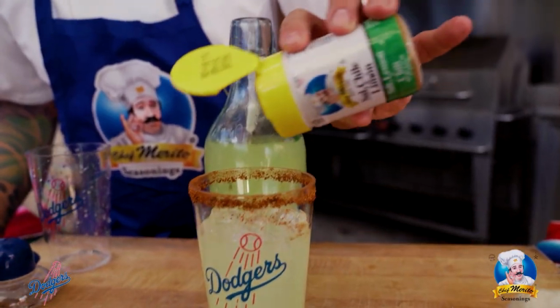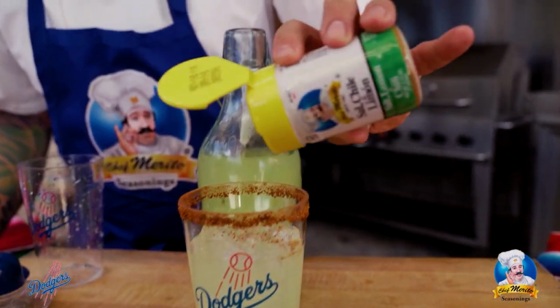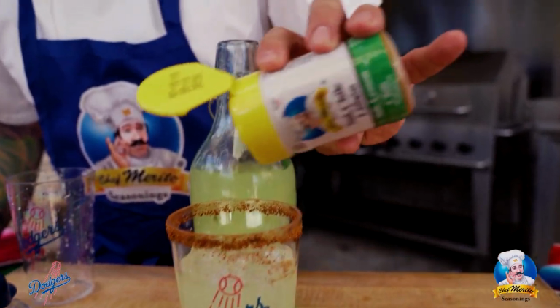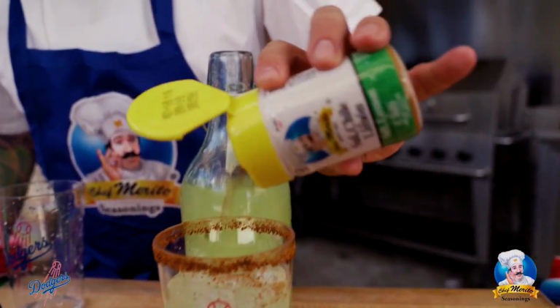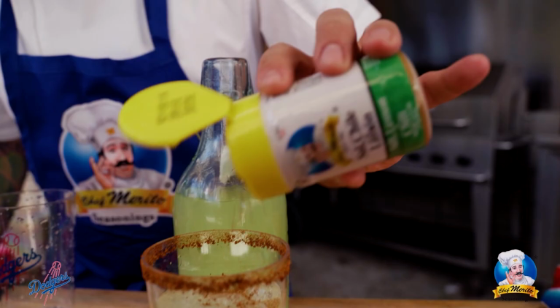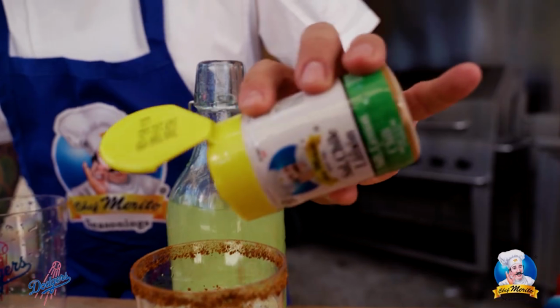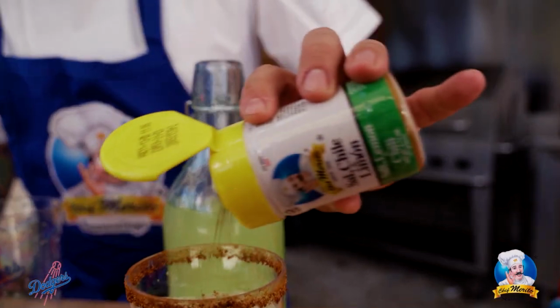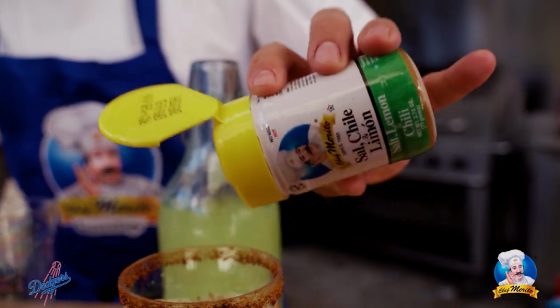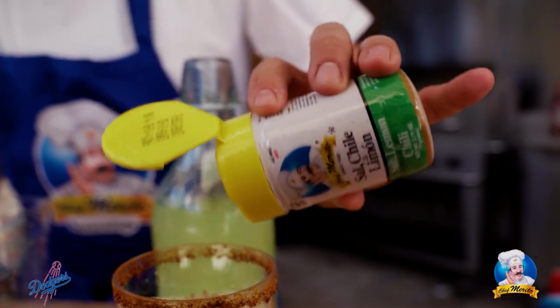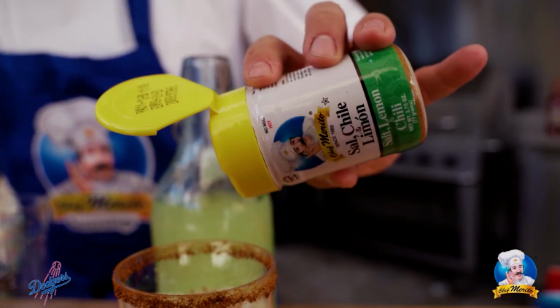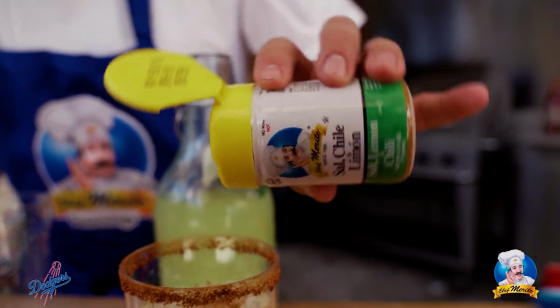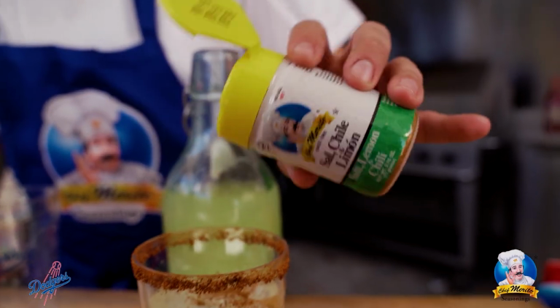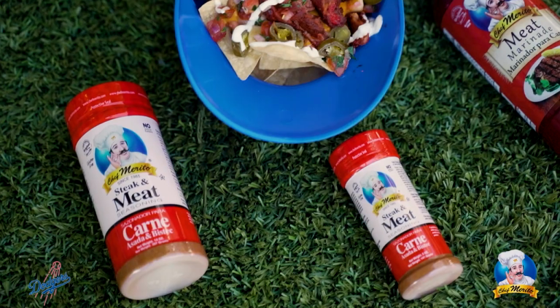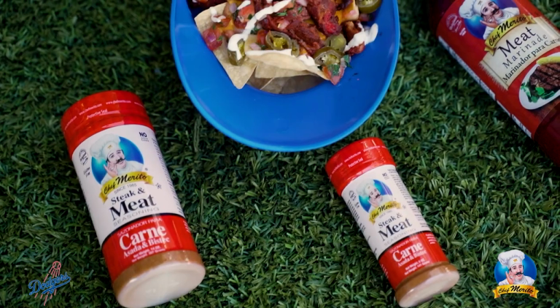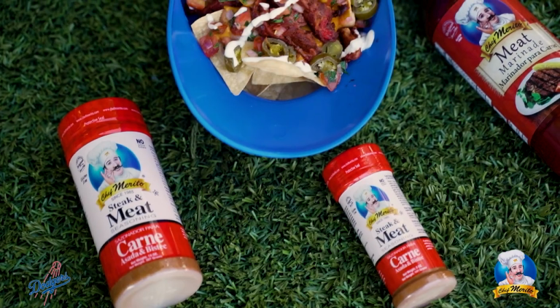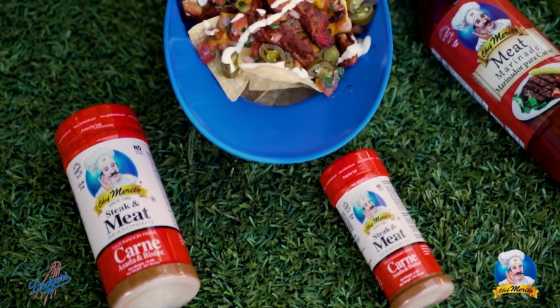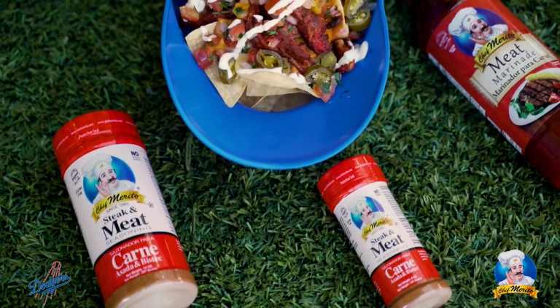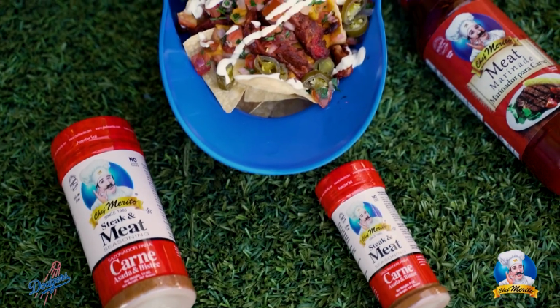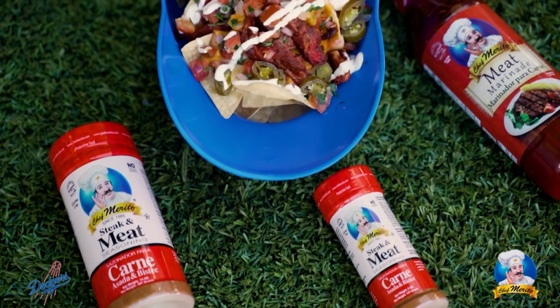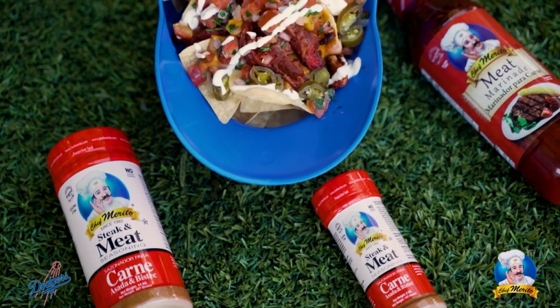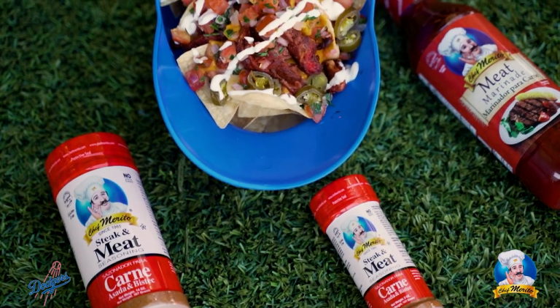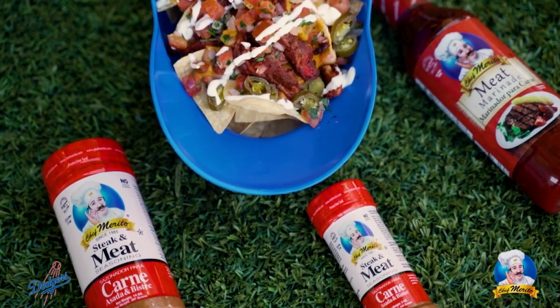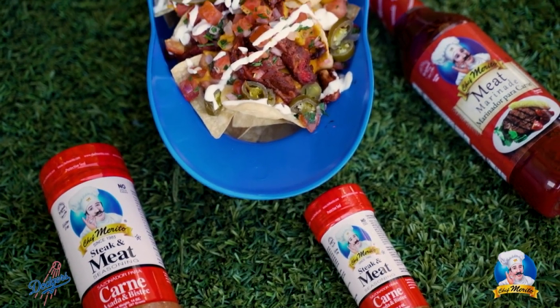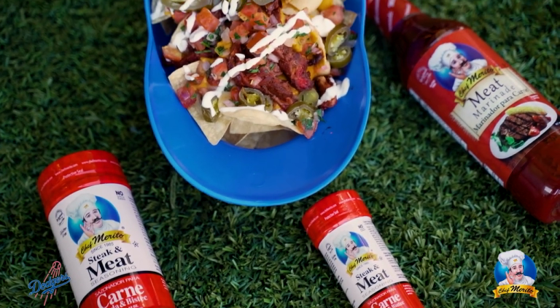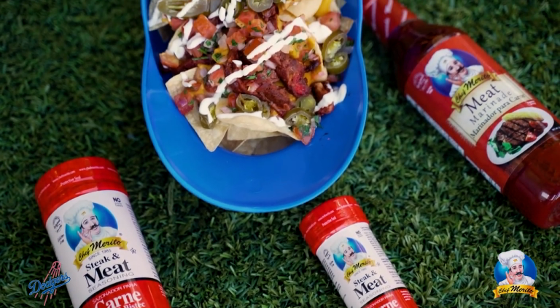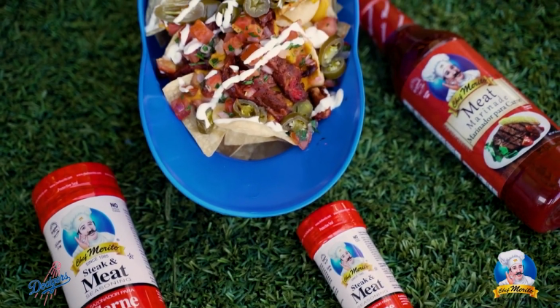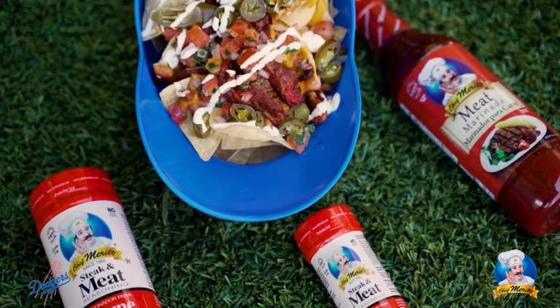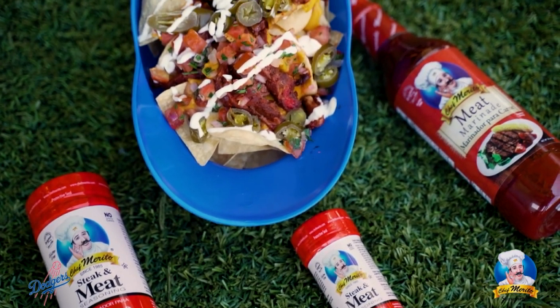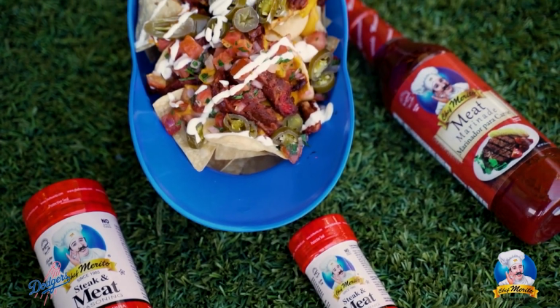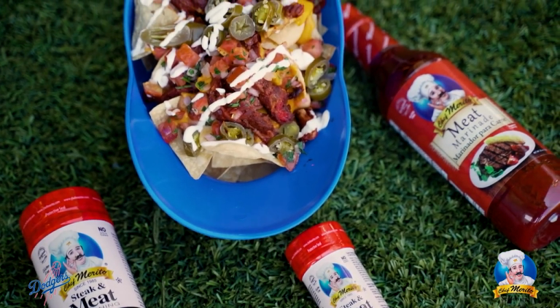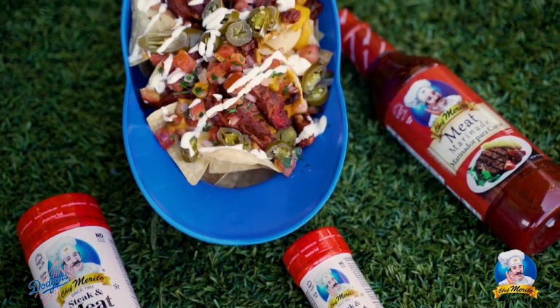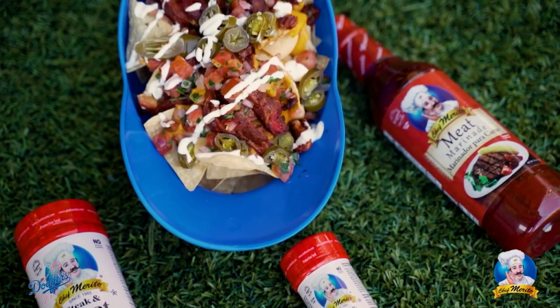I had a great time cooking with you all today. I hope you enjoy your Chef Morito's carne asada helmet at home.